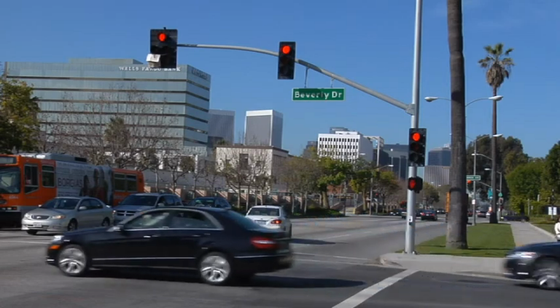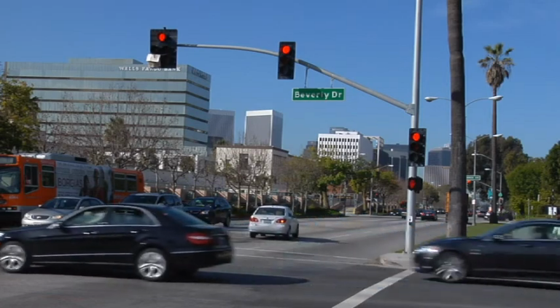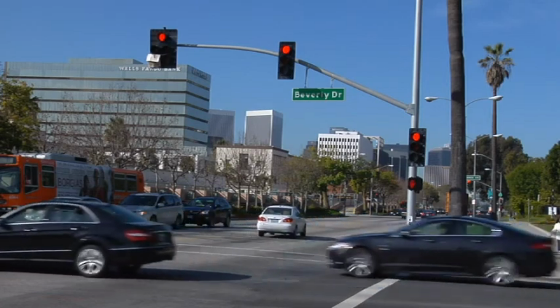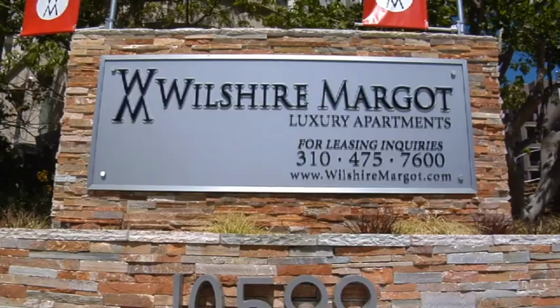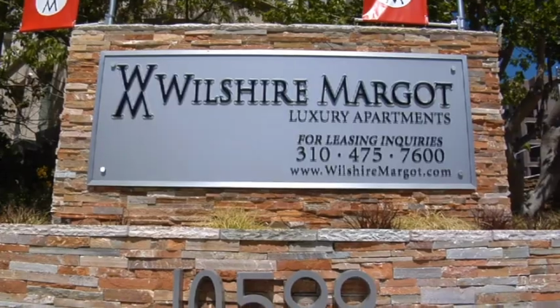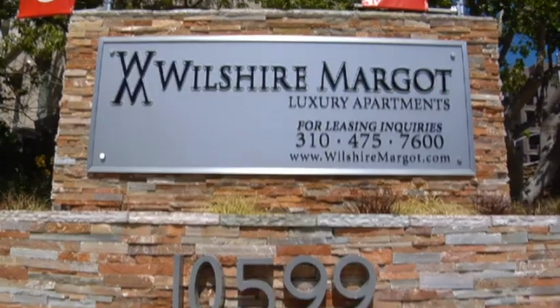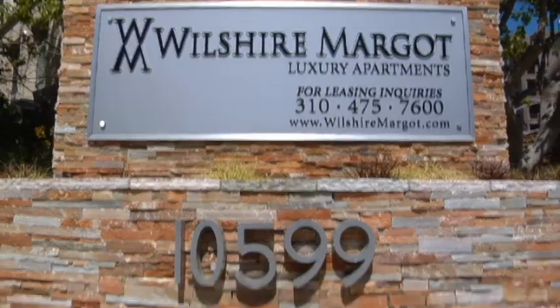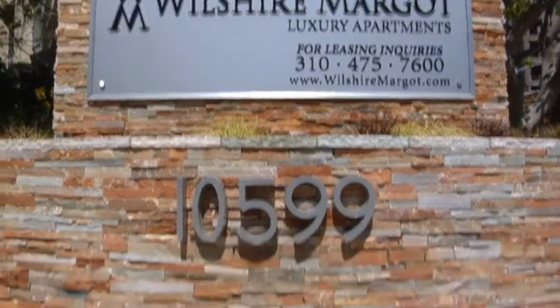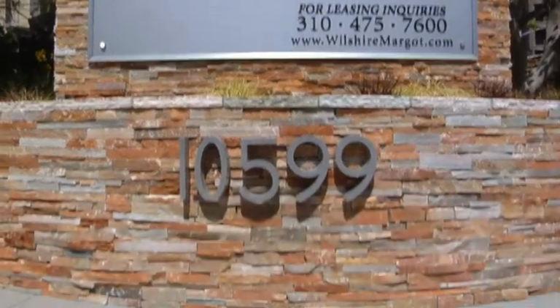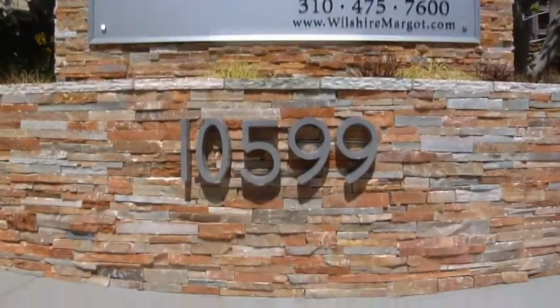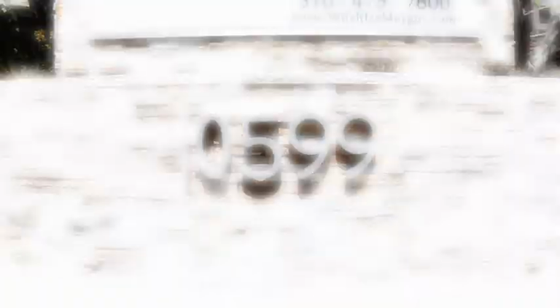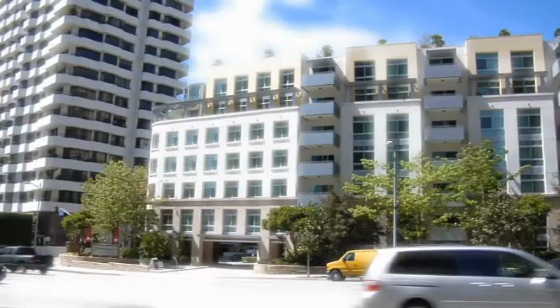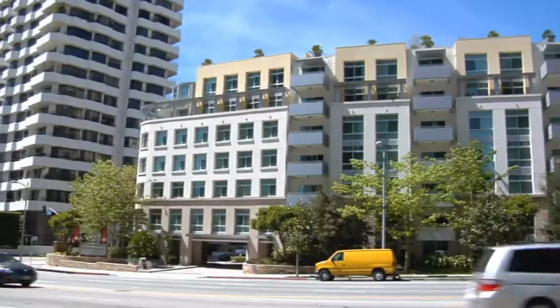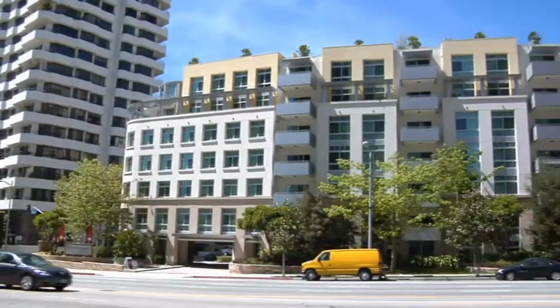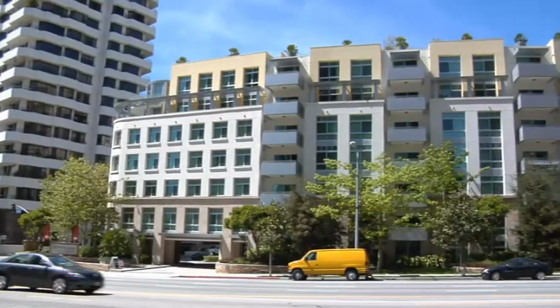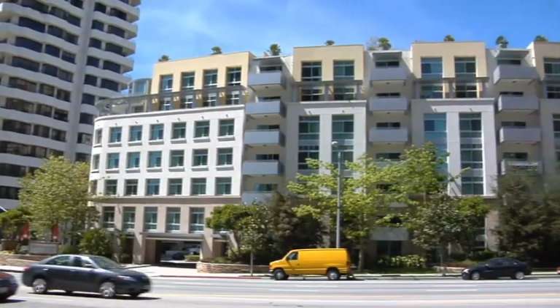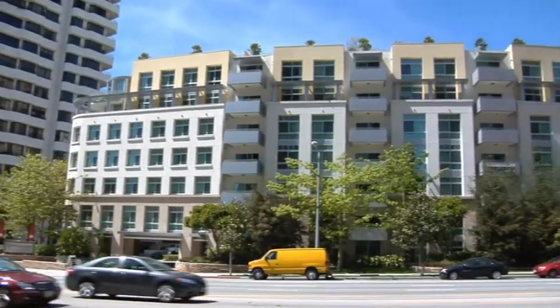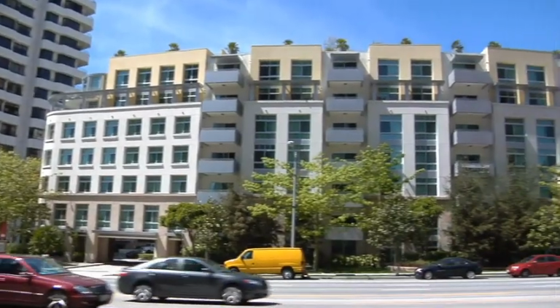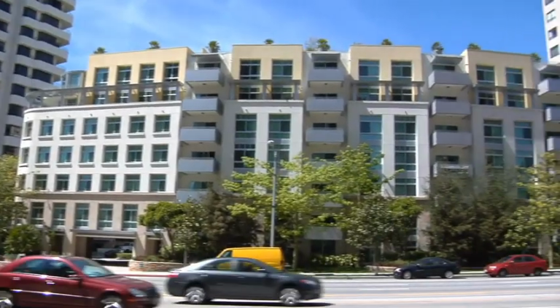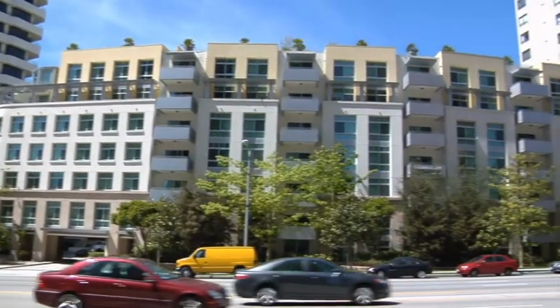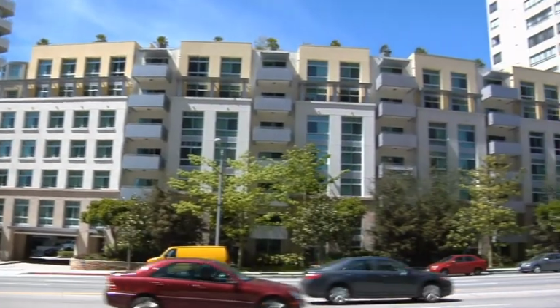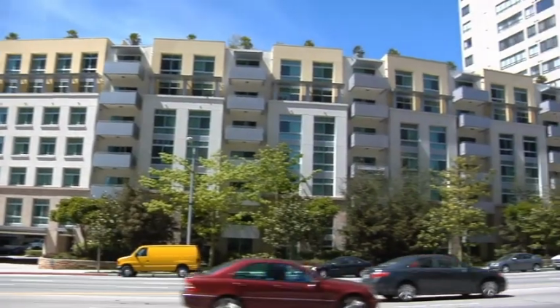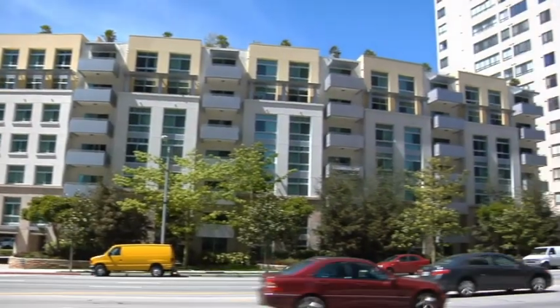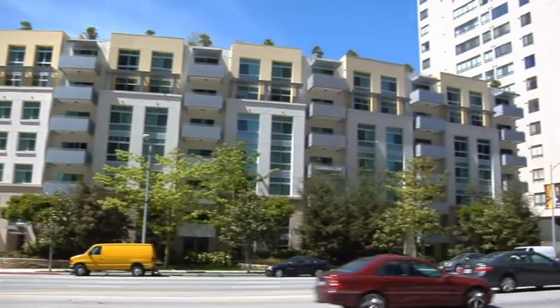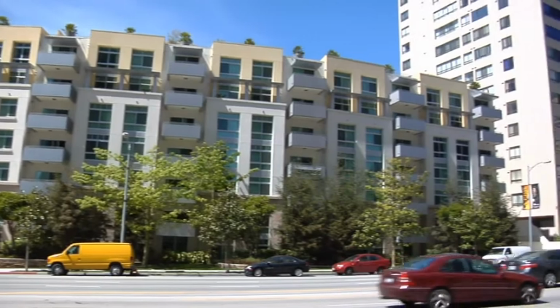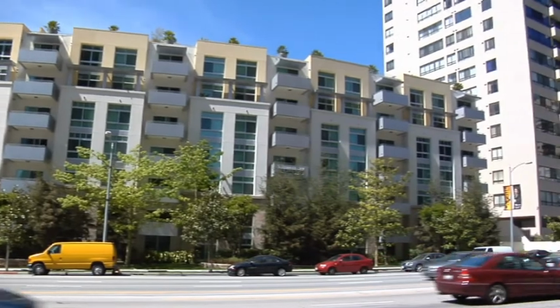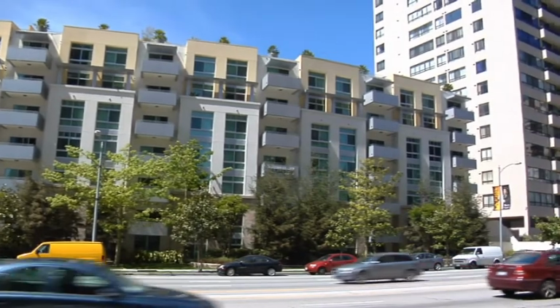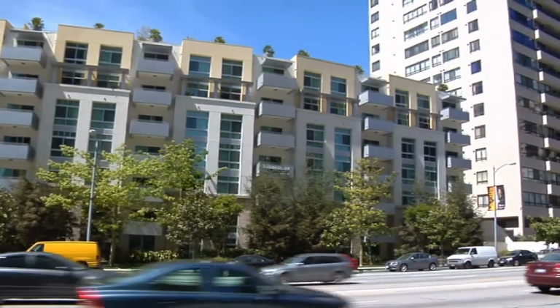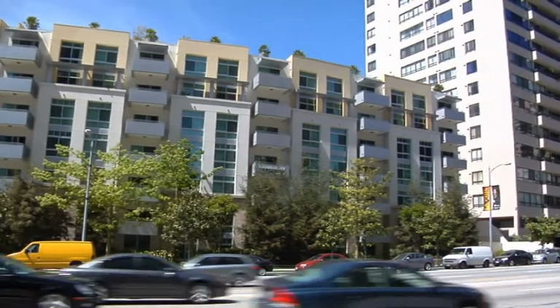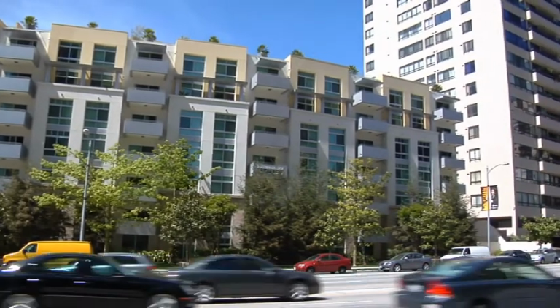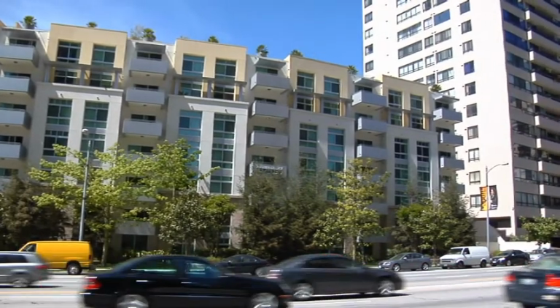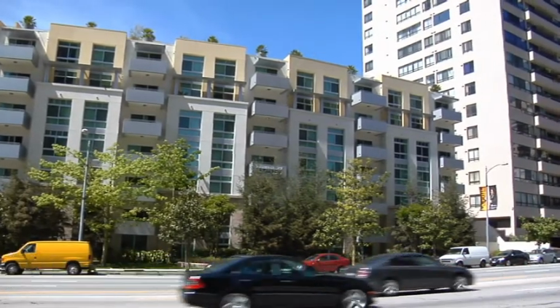The Wilshire Margaux is home to LA's elite, including executives, fashion designers, and Hollywood insiders.